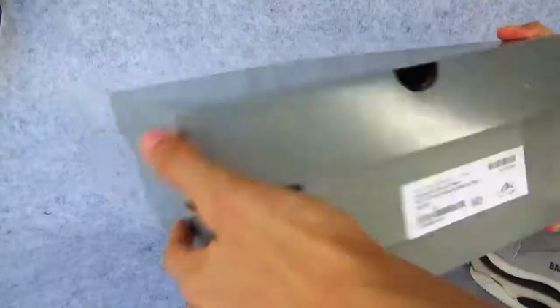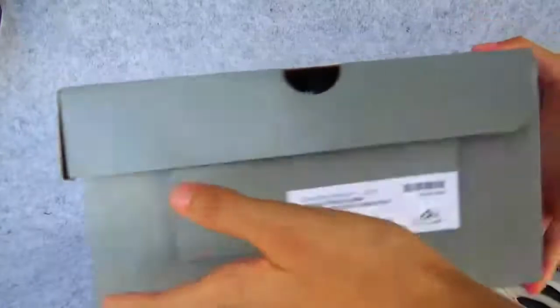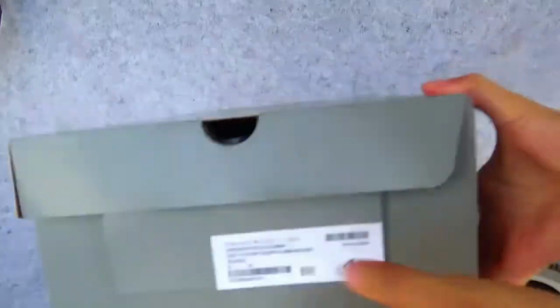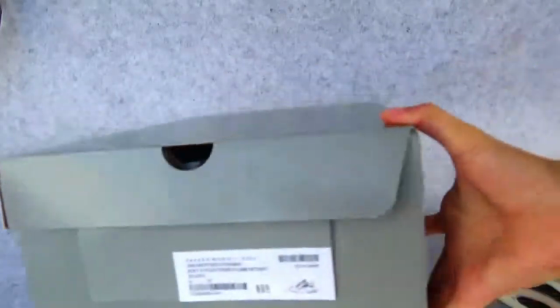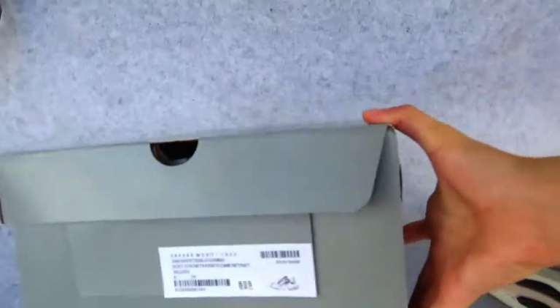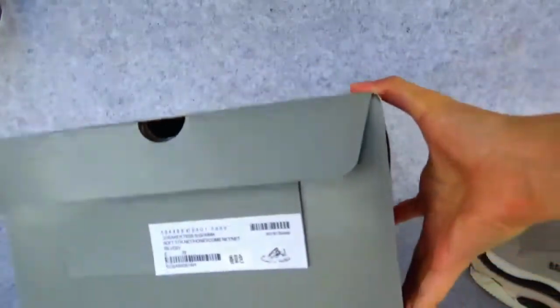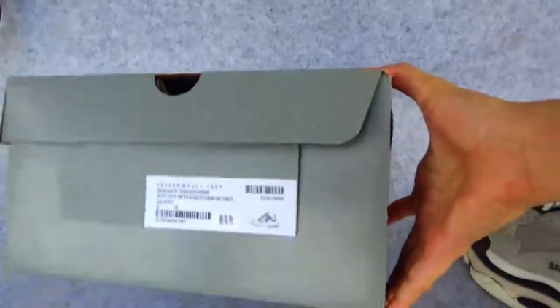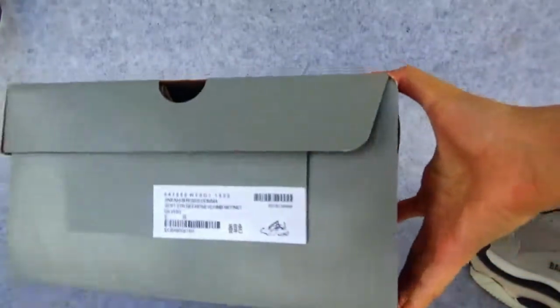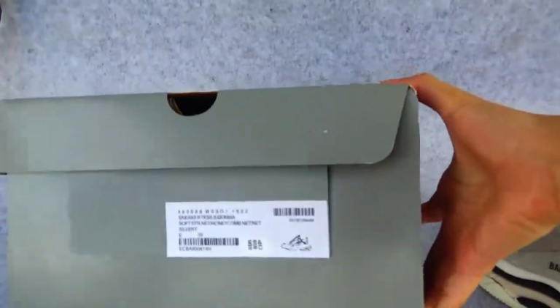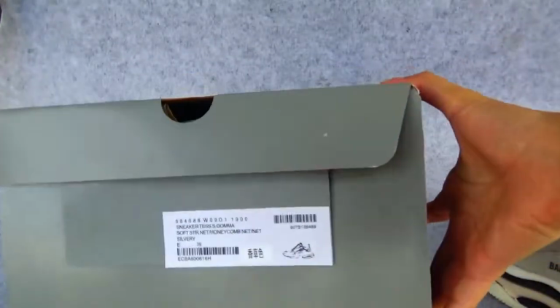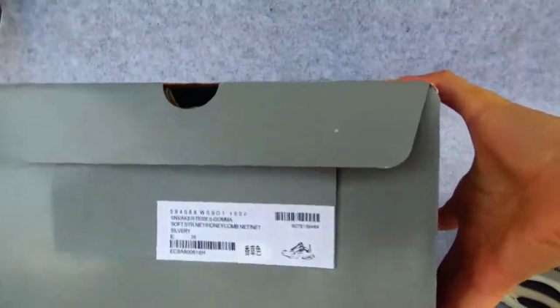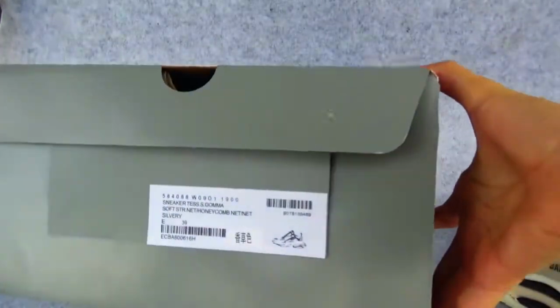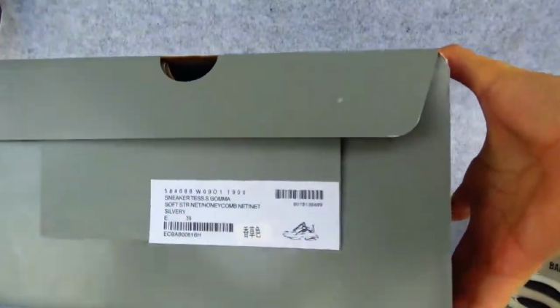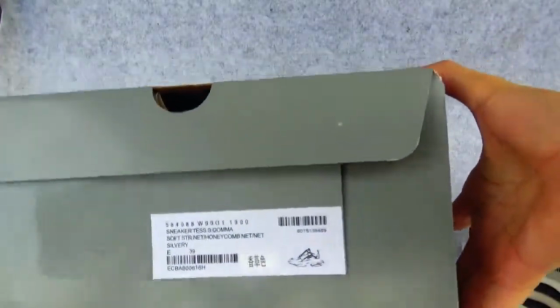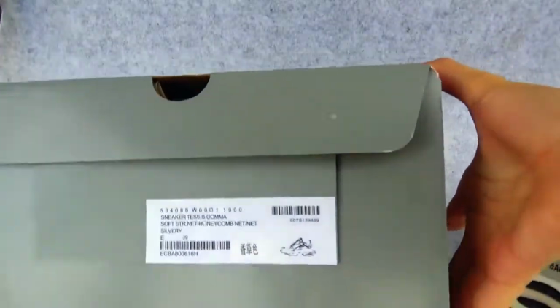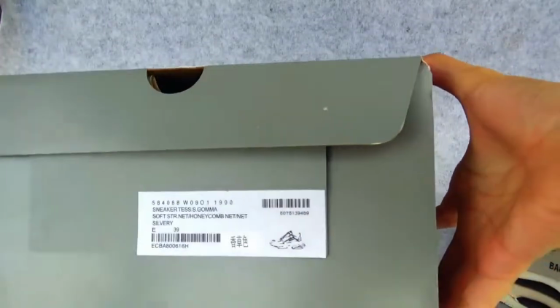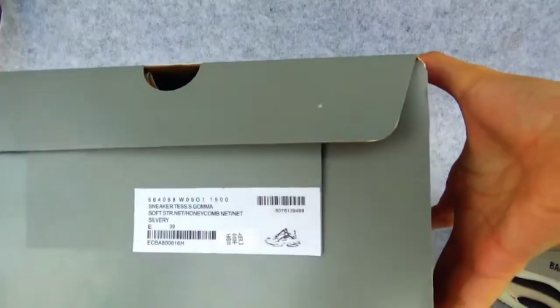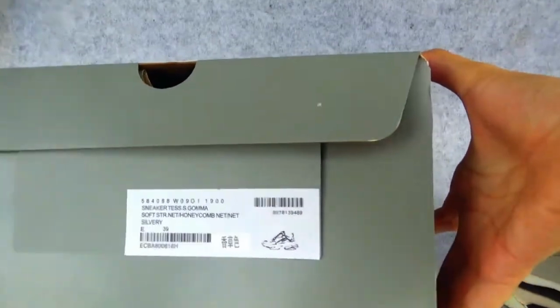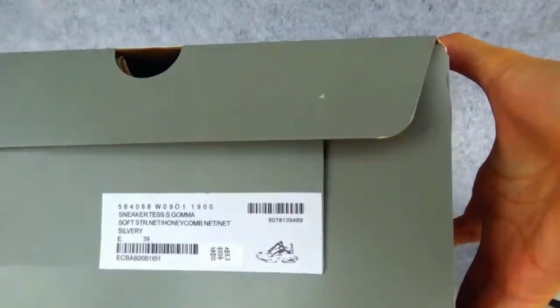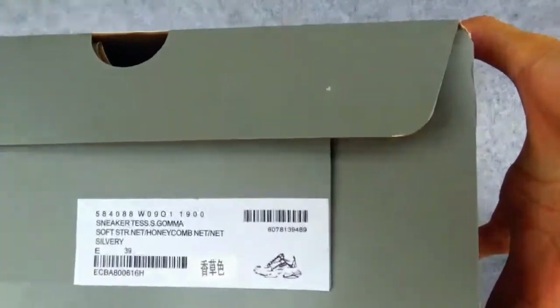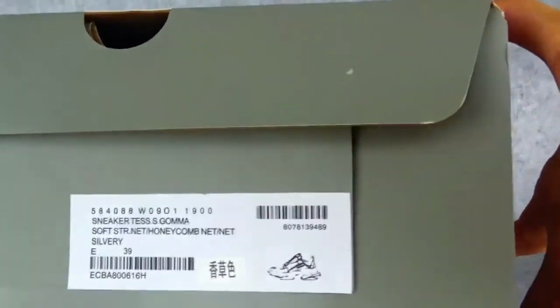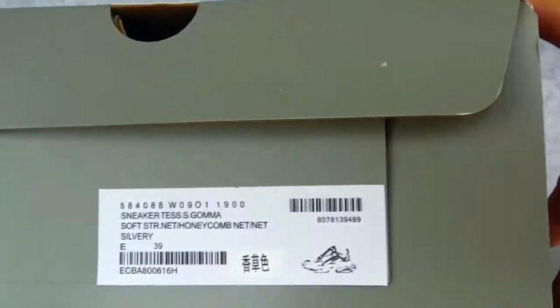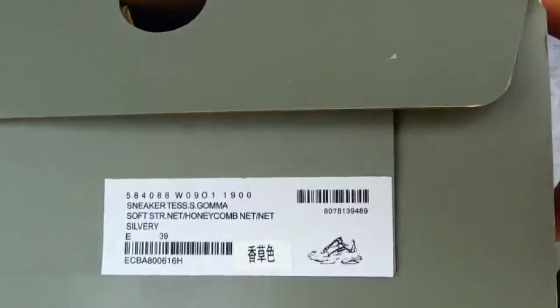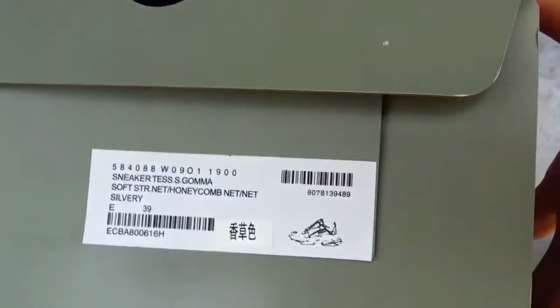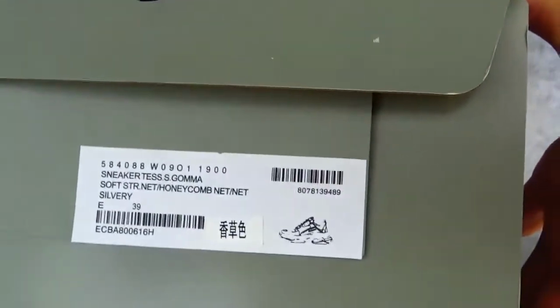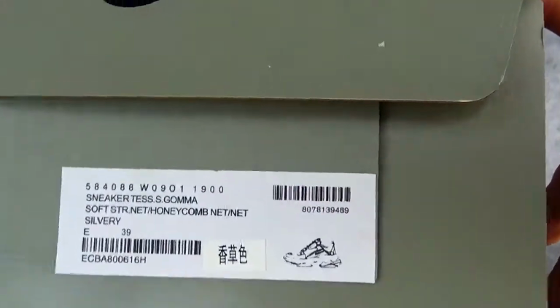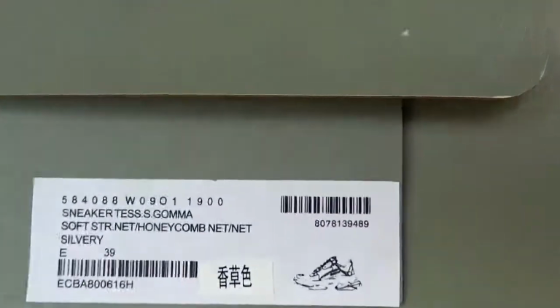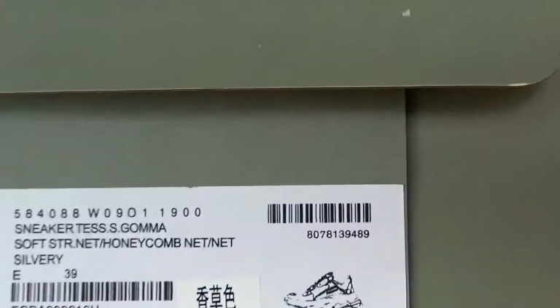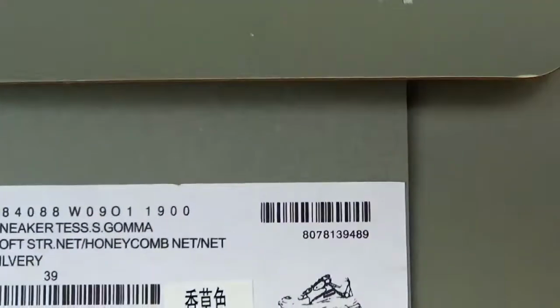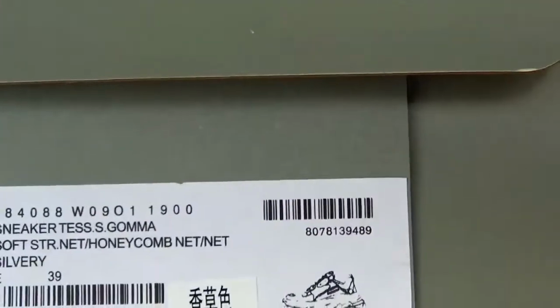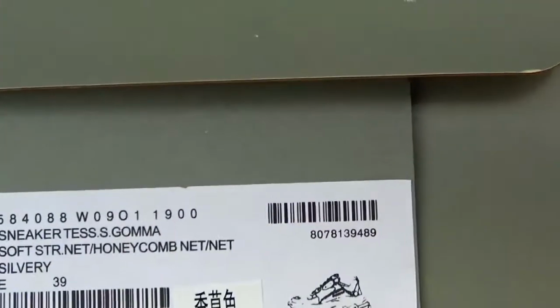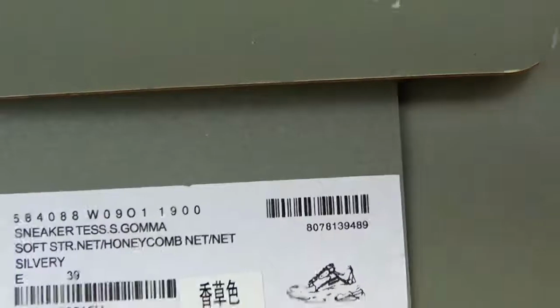And this is the tag. Let's see what you can see on the tag.